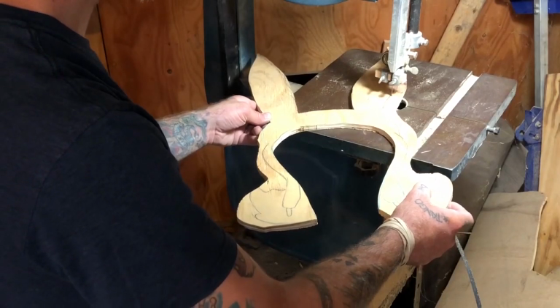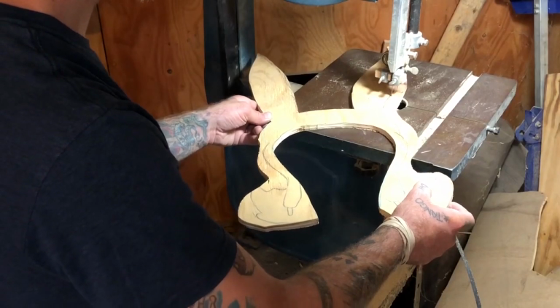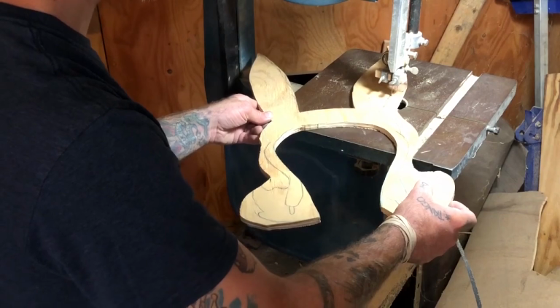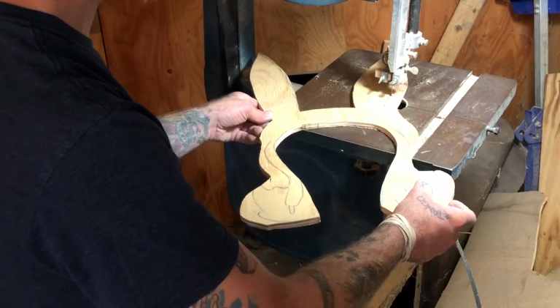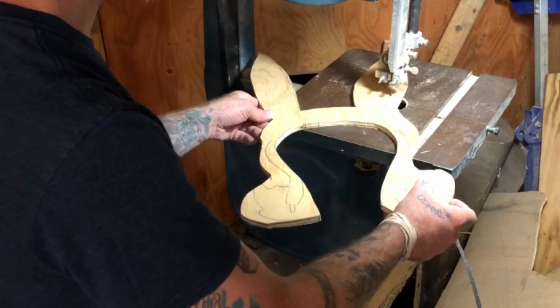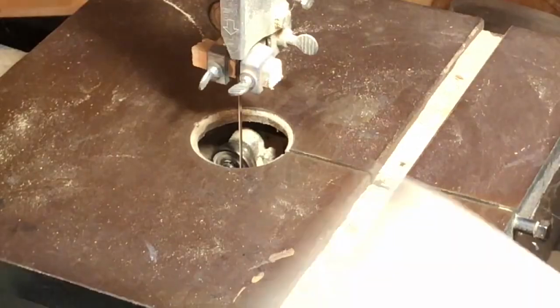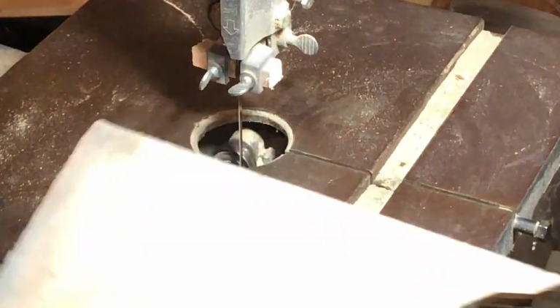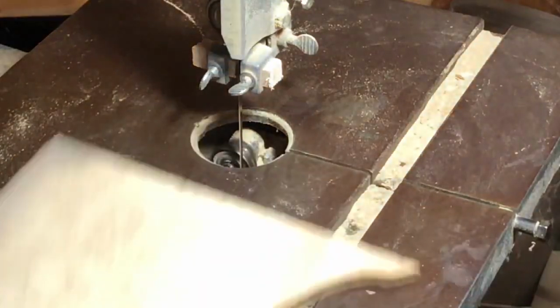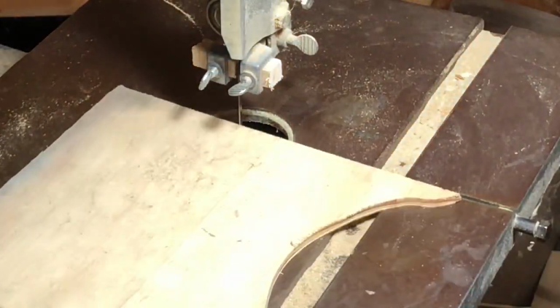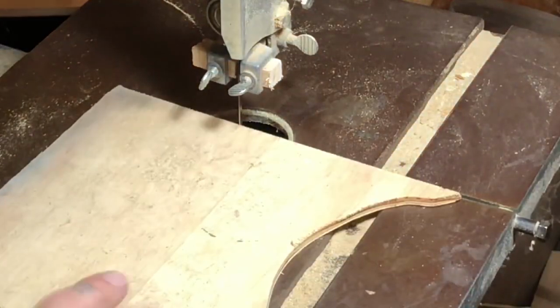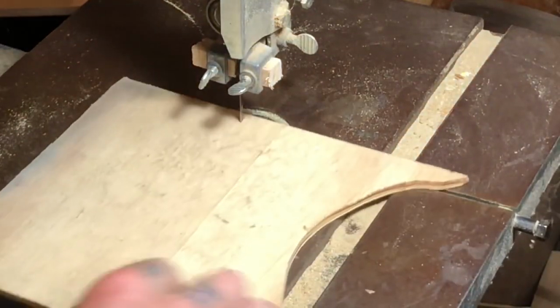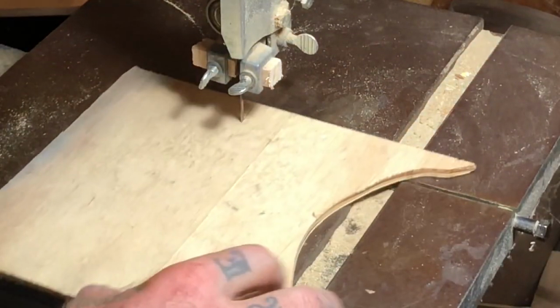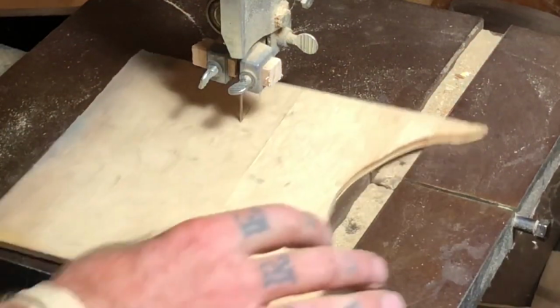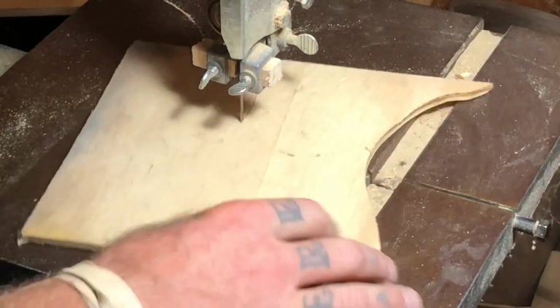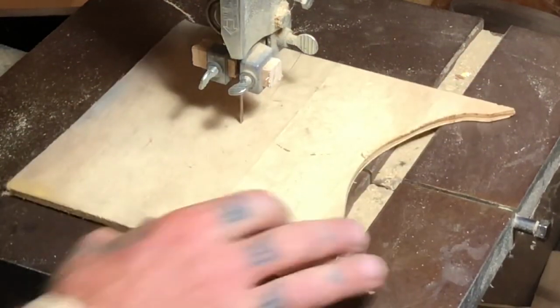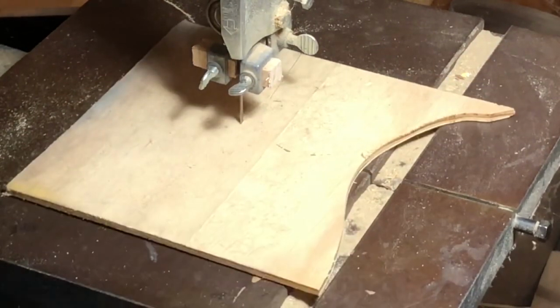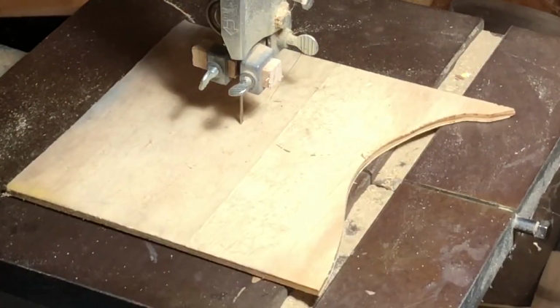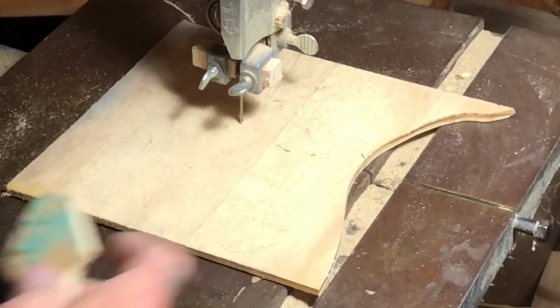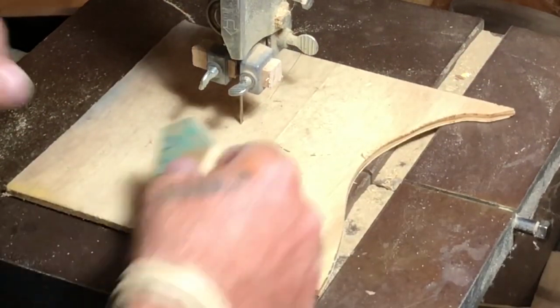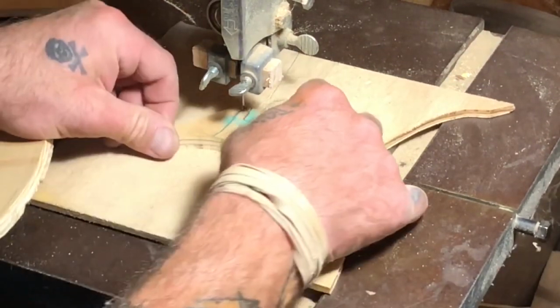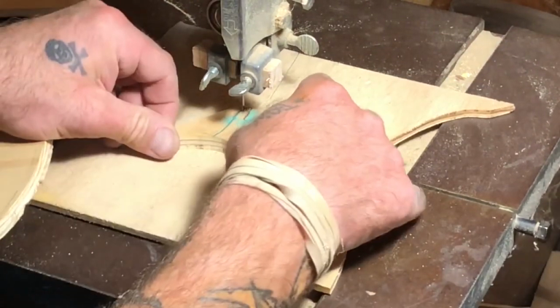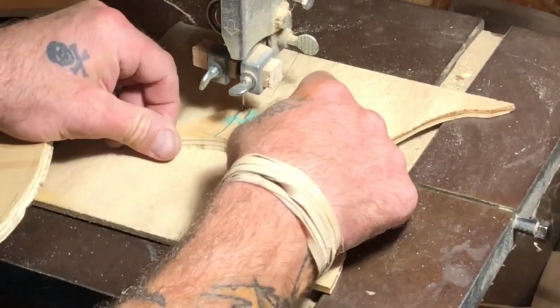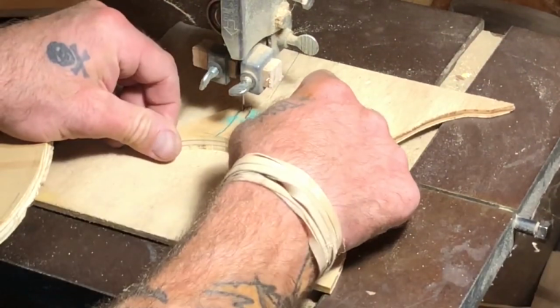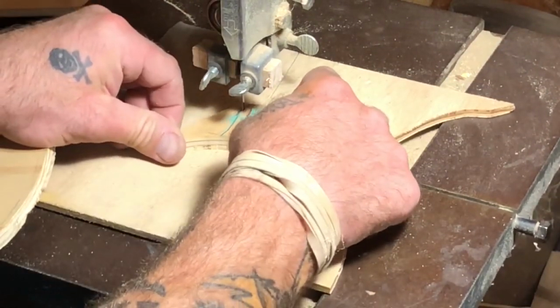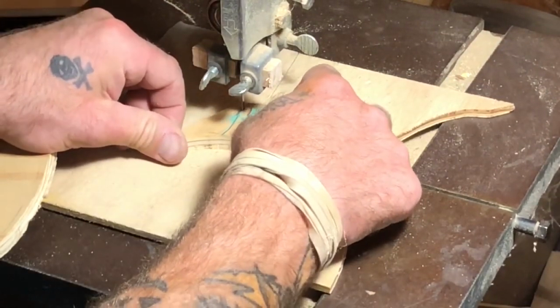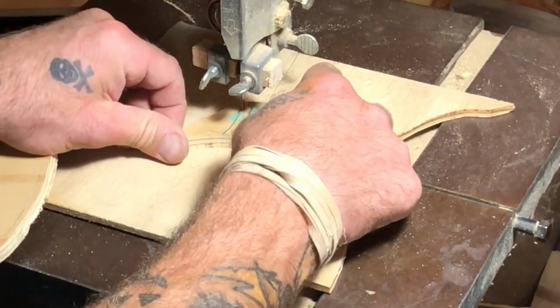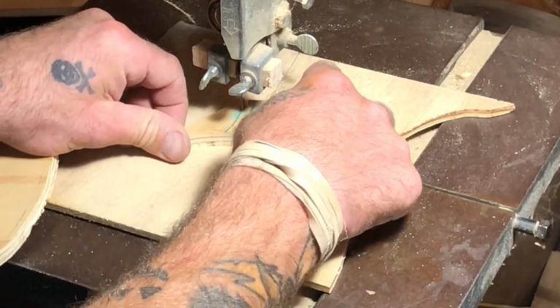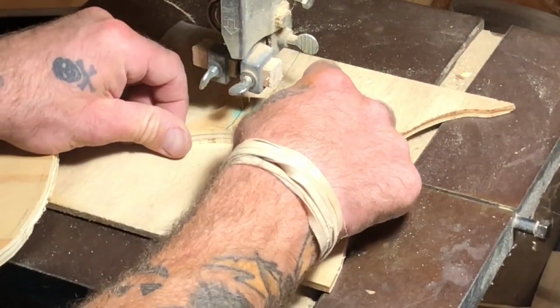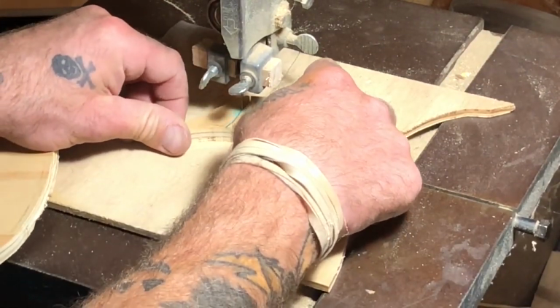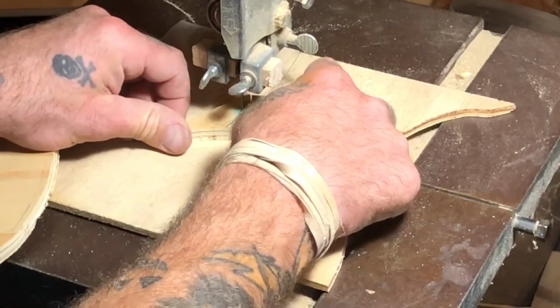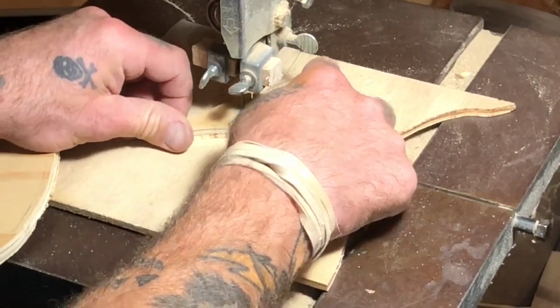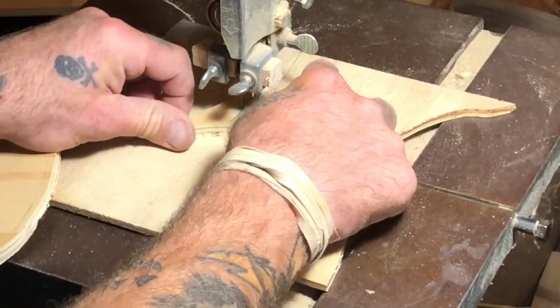The zero clearance disc thing on my bandsaw is missing, so I just slide that little piece of plywood over to take care of that.